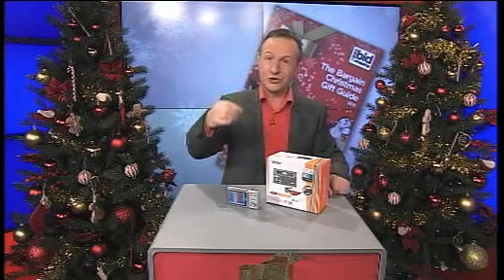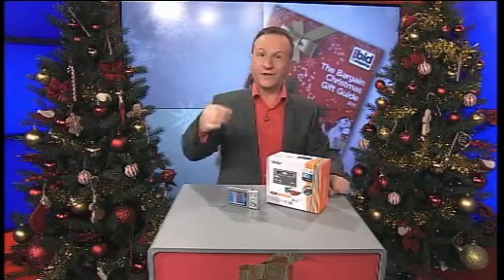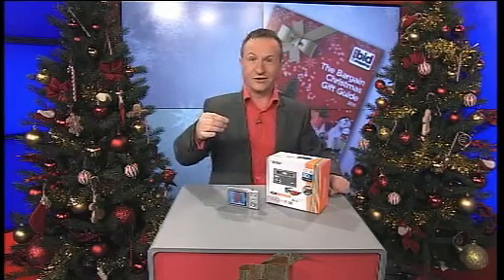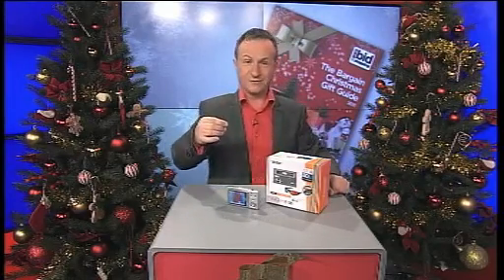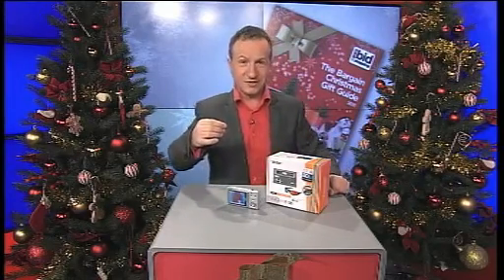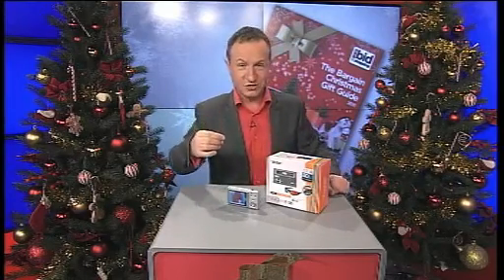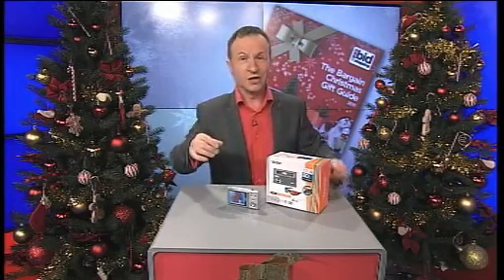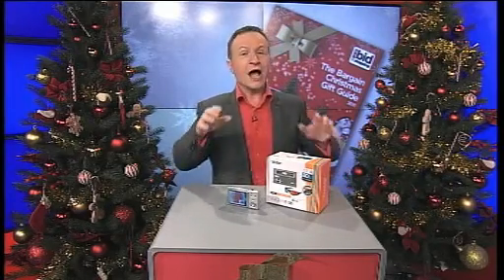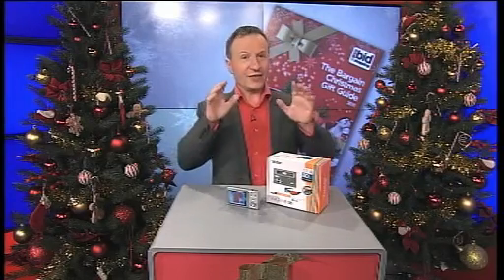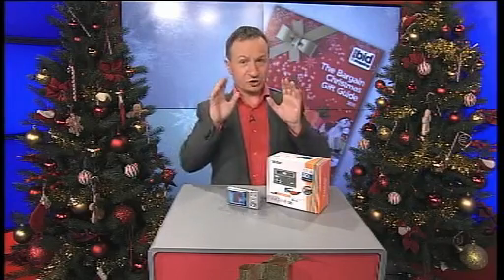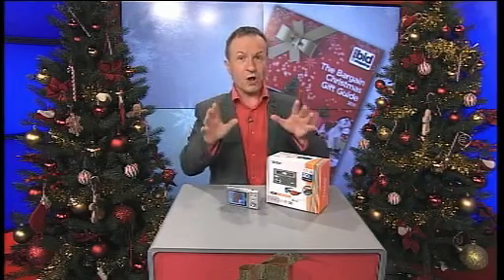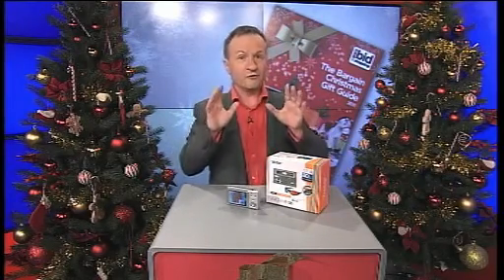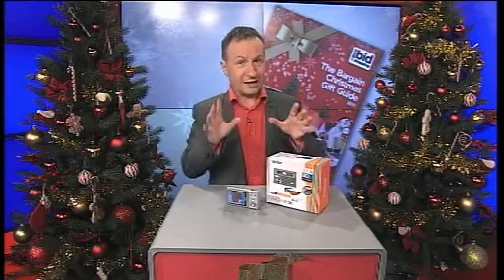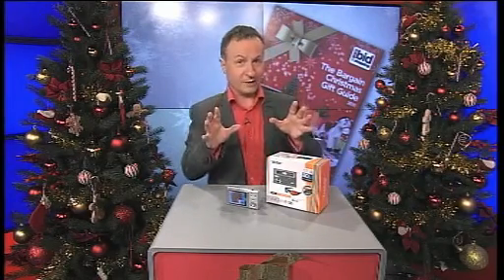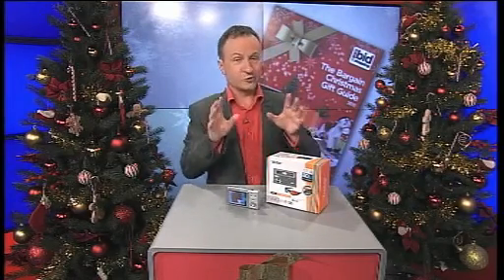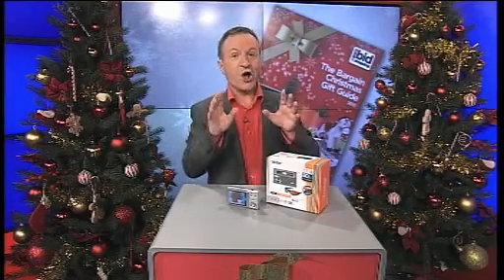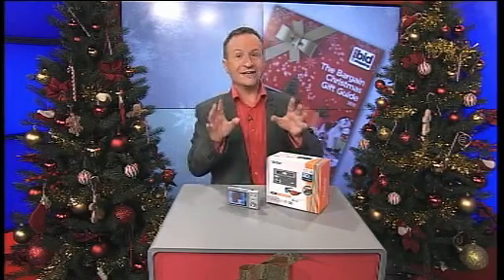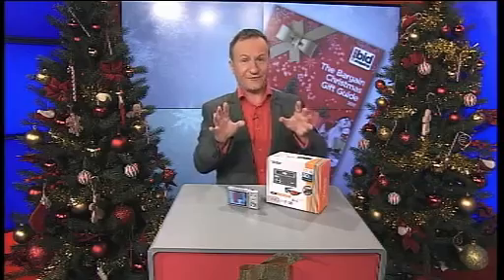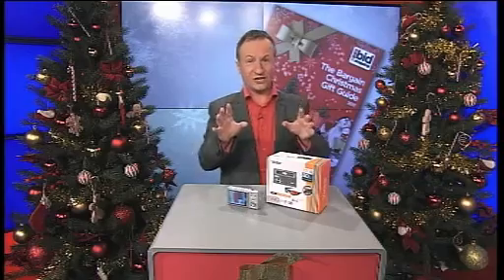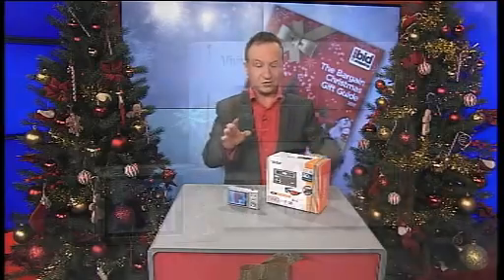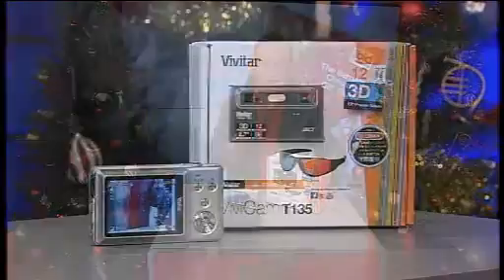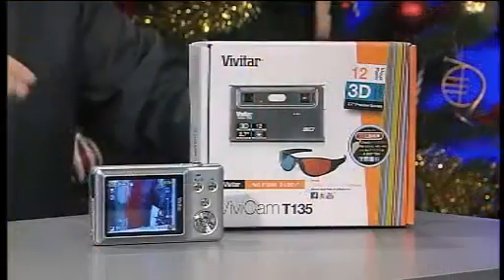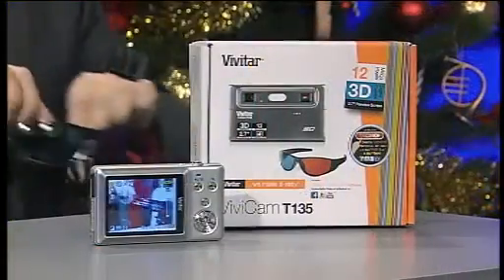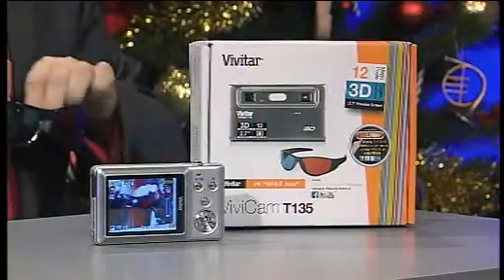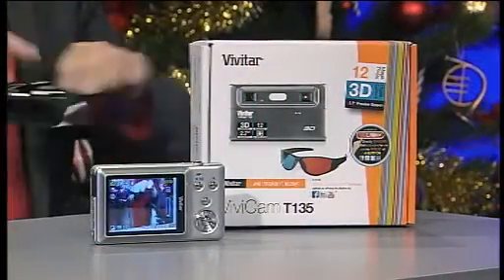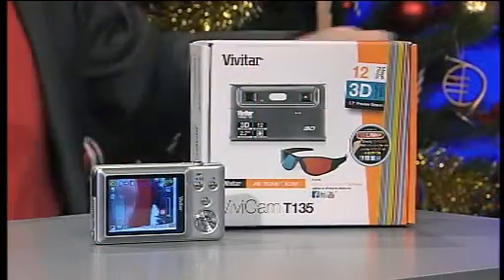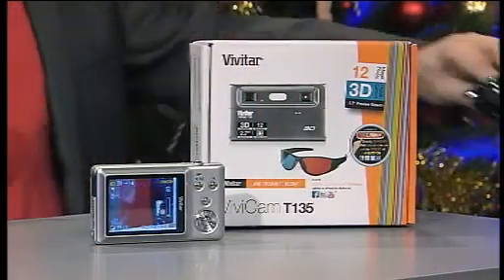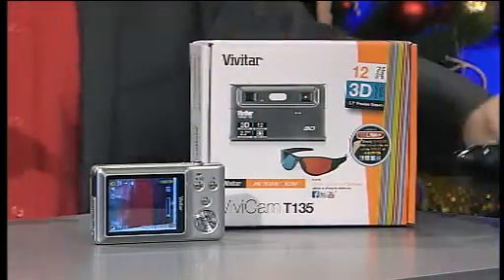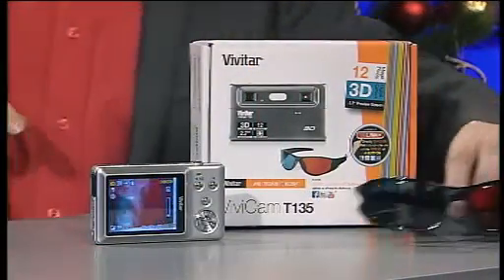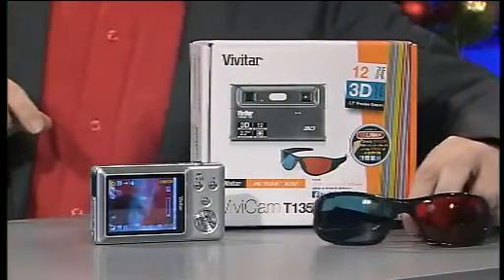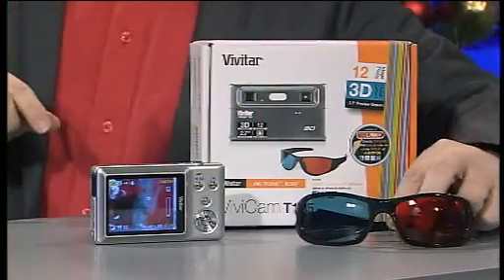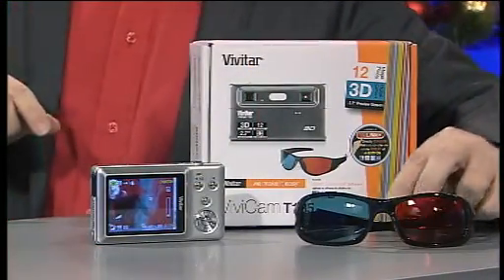Now you can take short video clips with this as well and they are 12 megapixels, high definition pictures as well. So really good with the 3D camera.